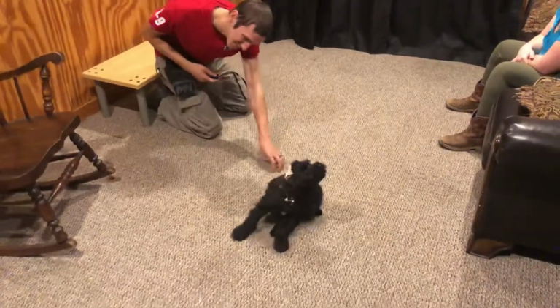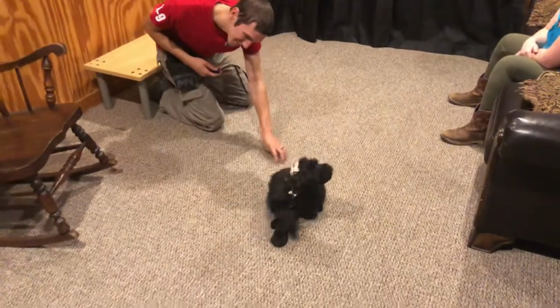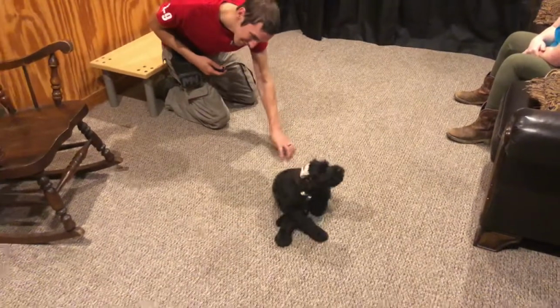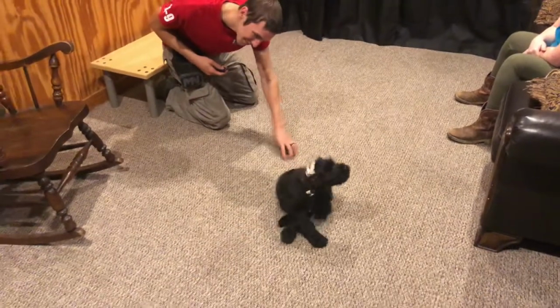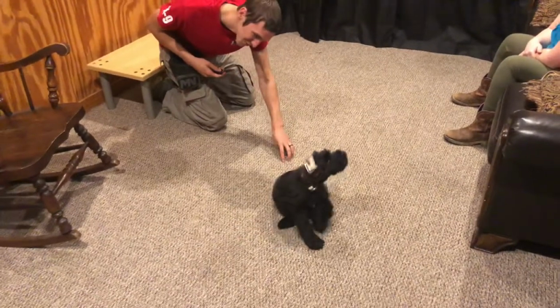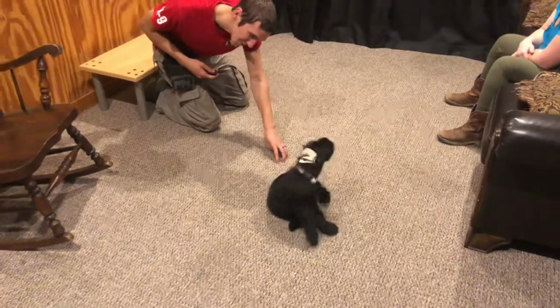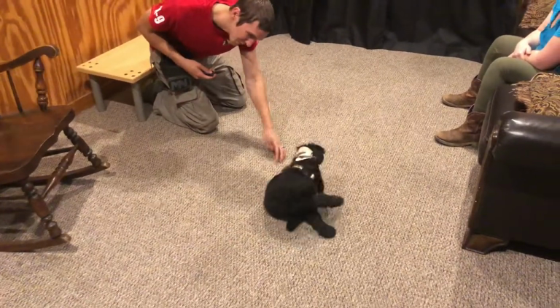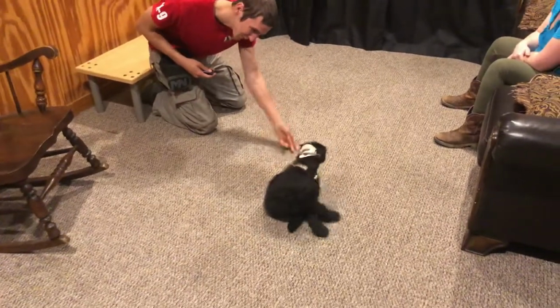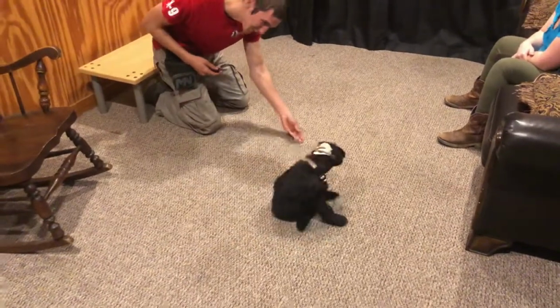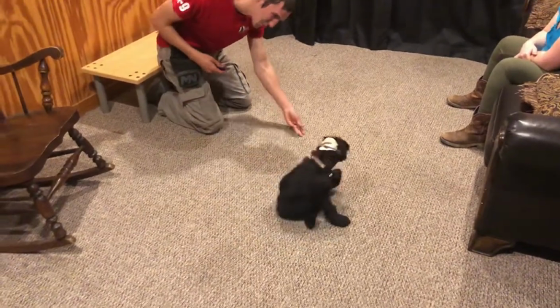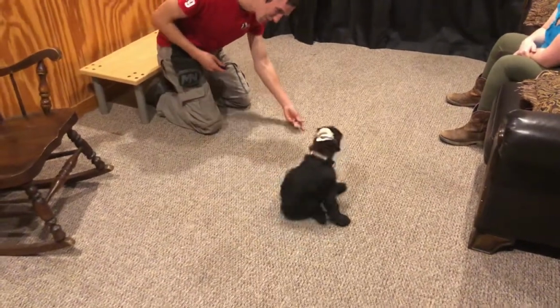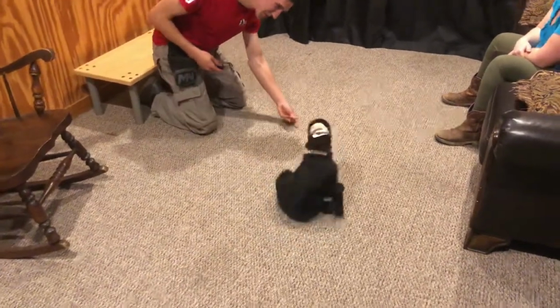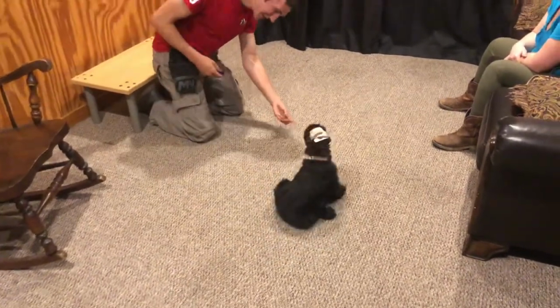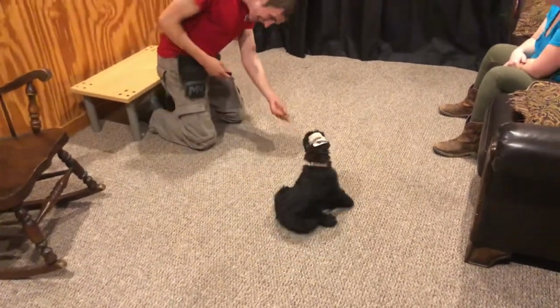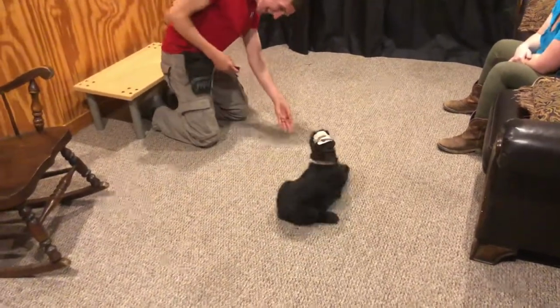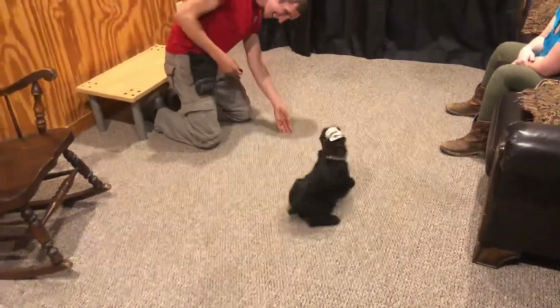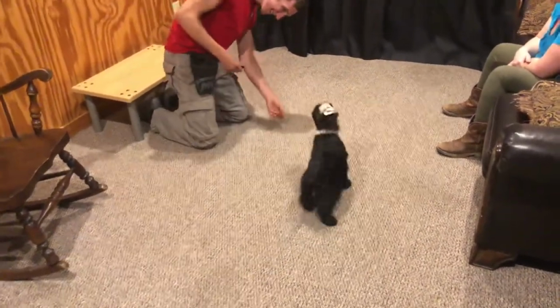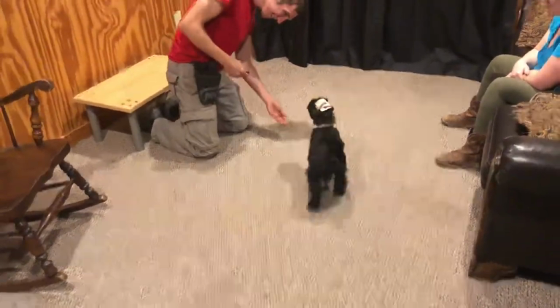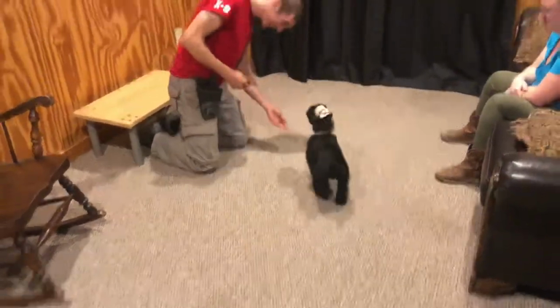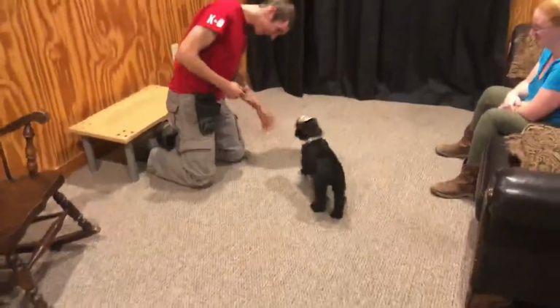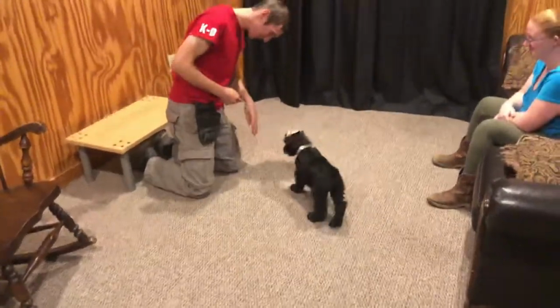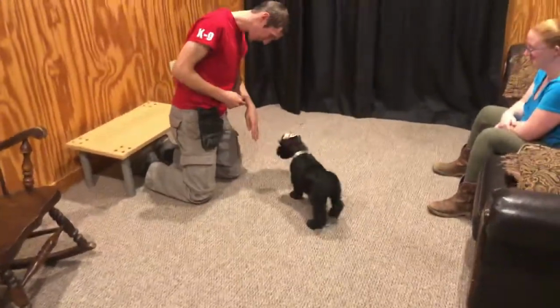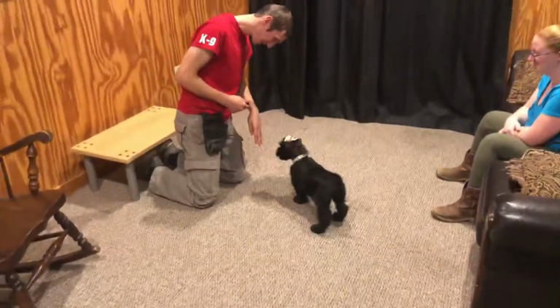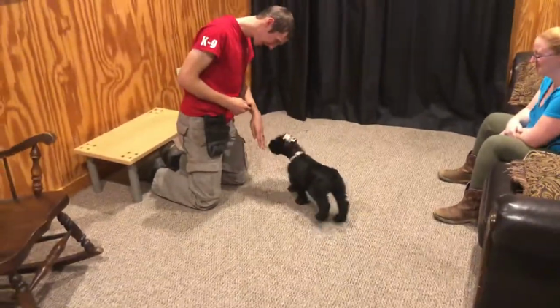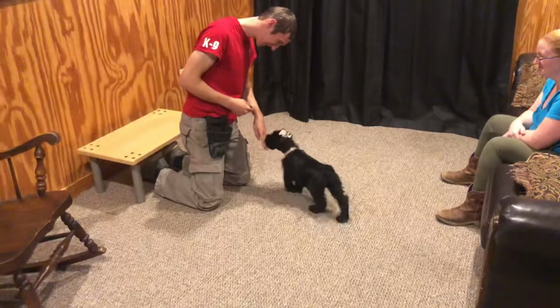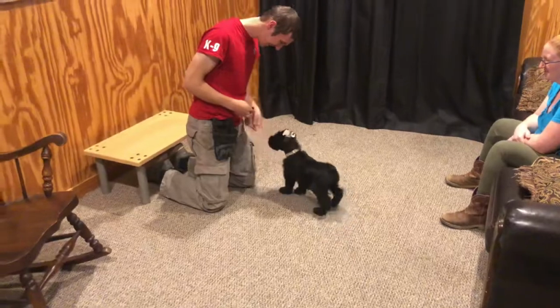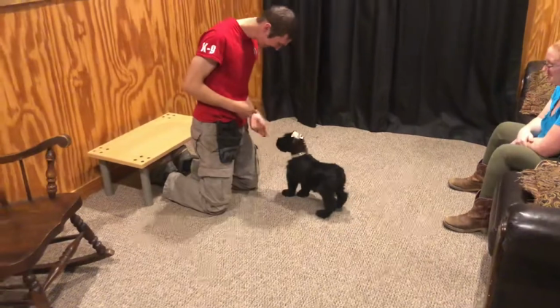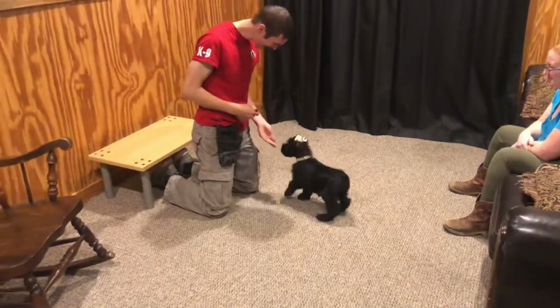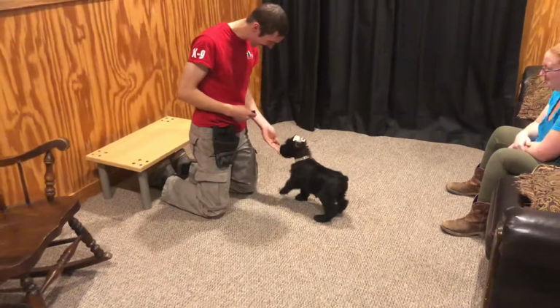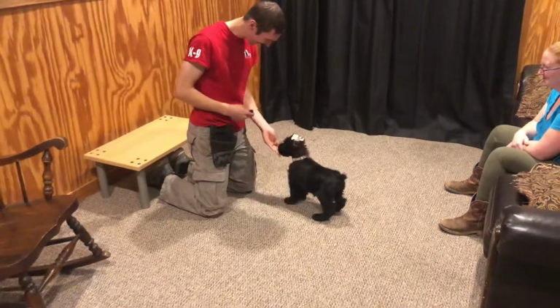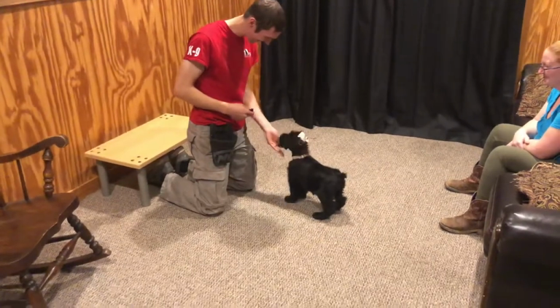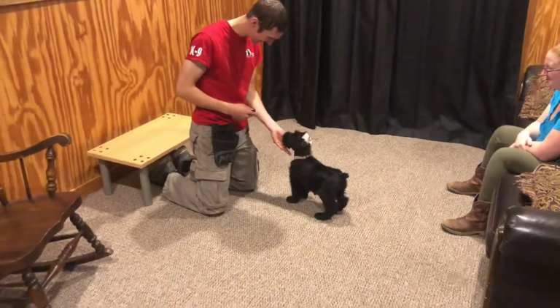We've got a puppy having an itchy fit. I don't blame you — it looks like something worth itching at.